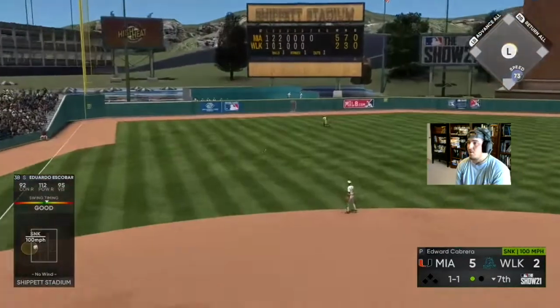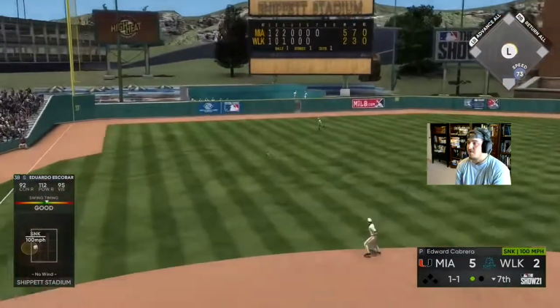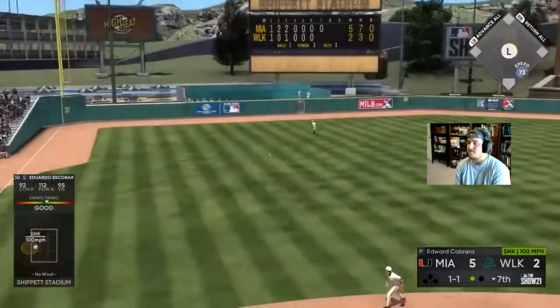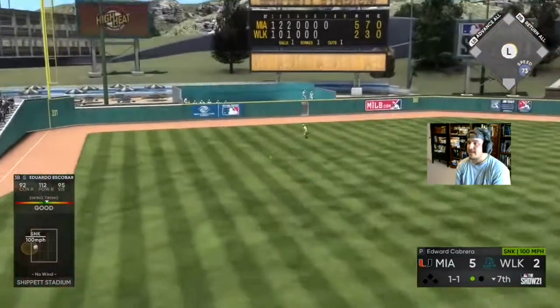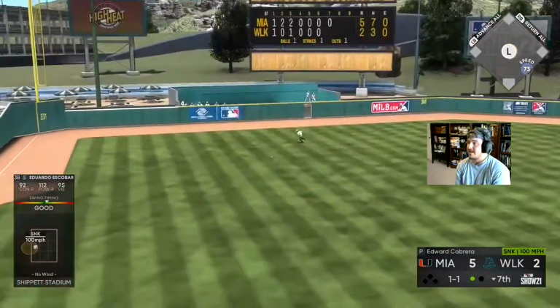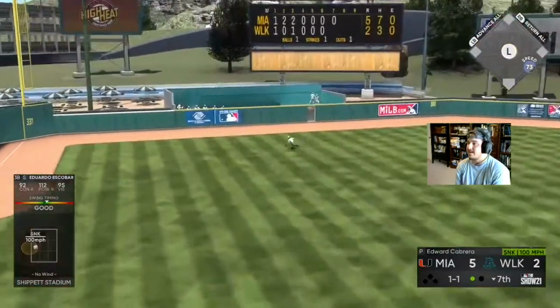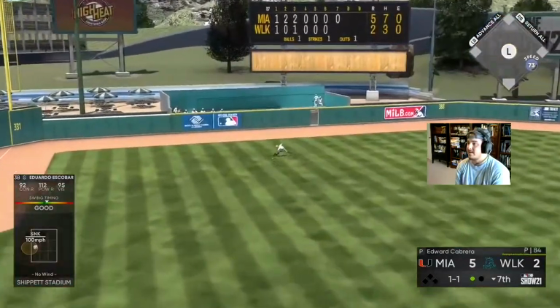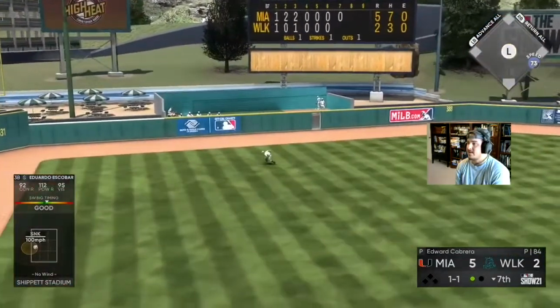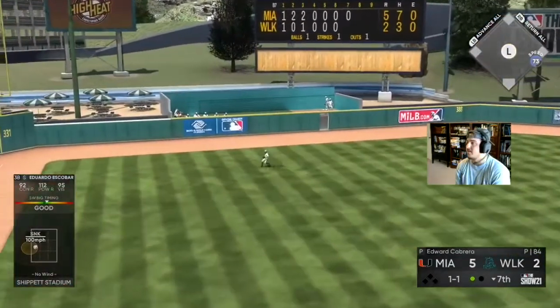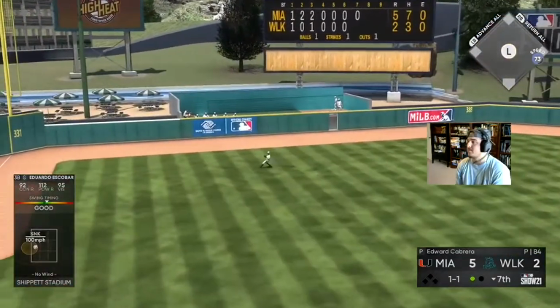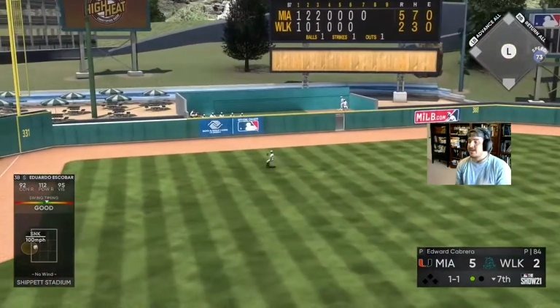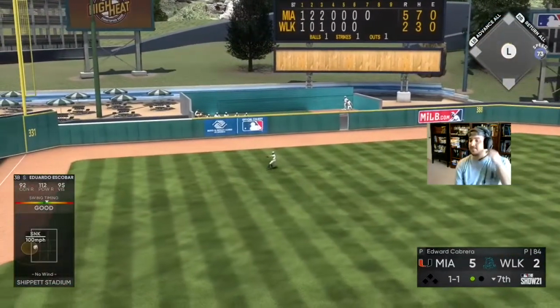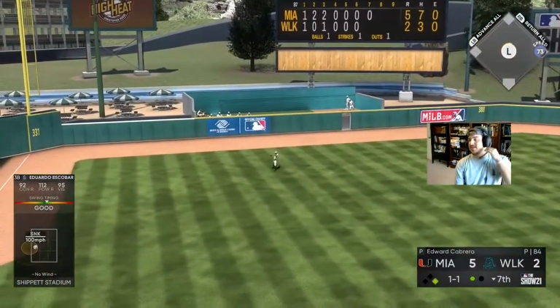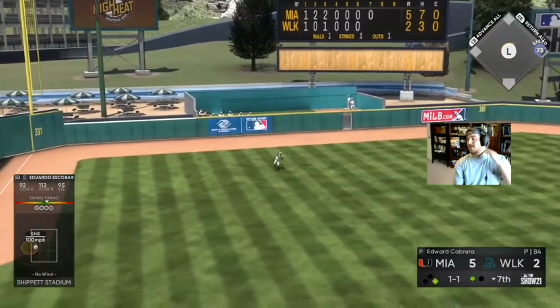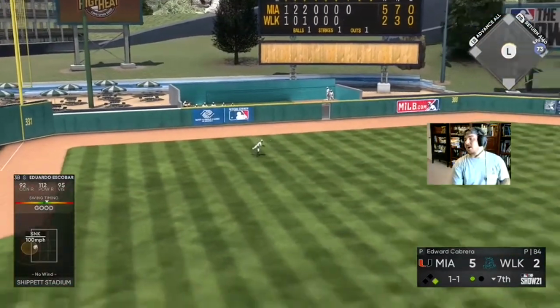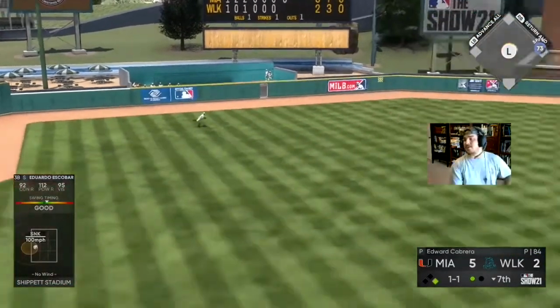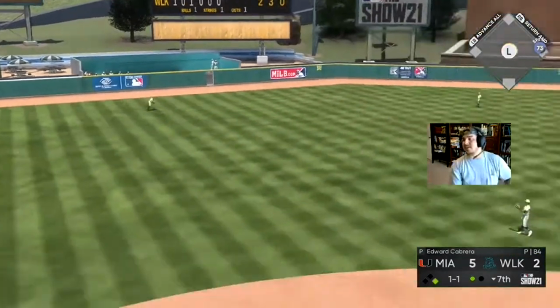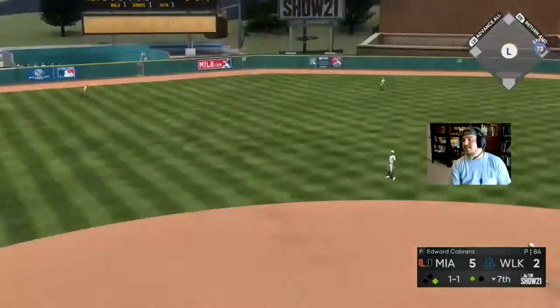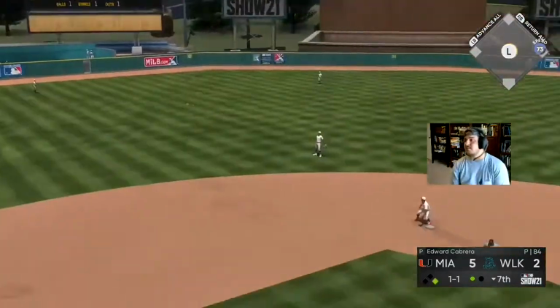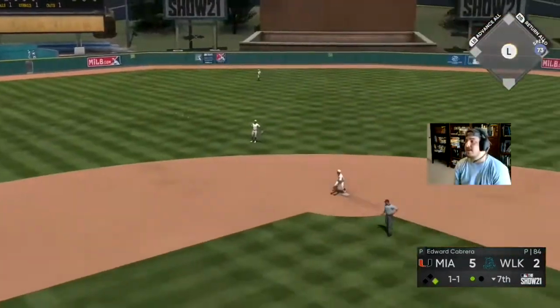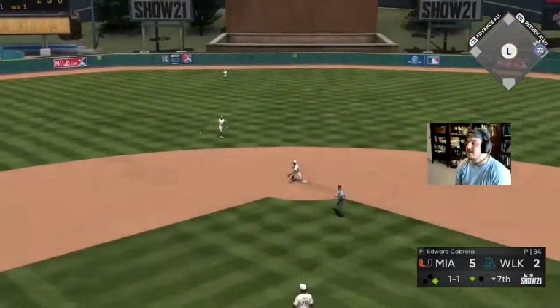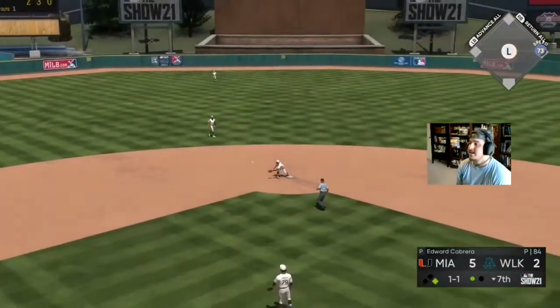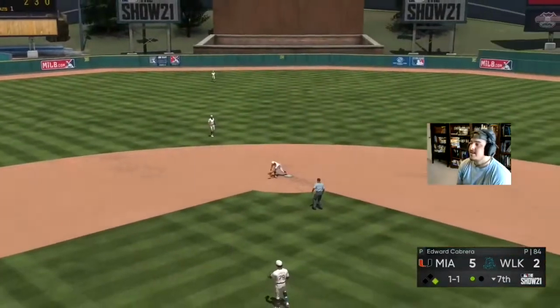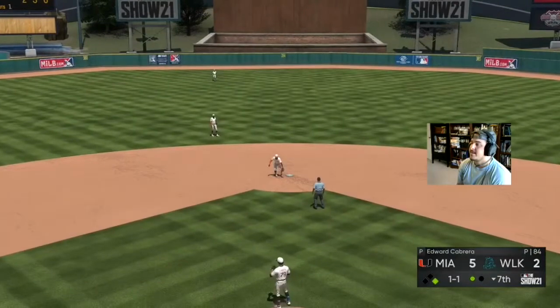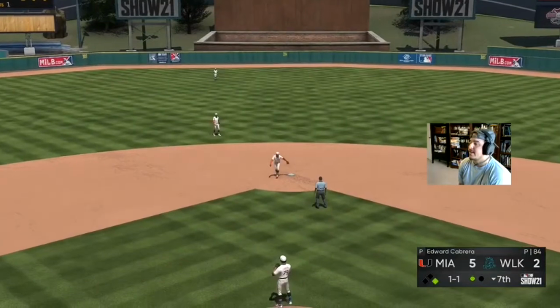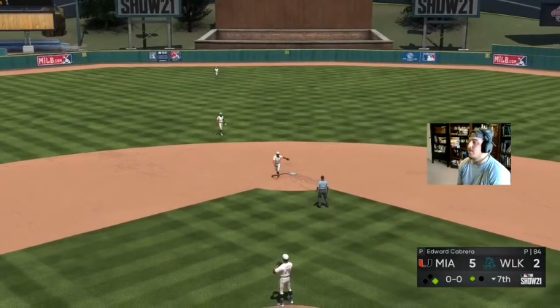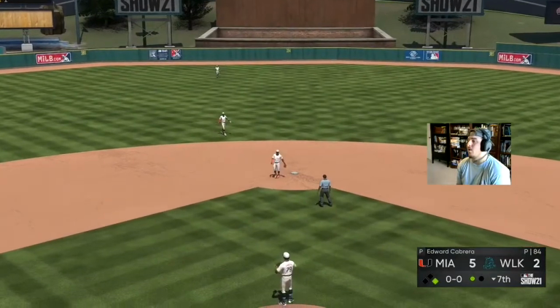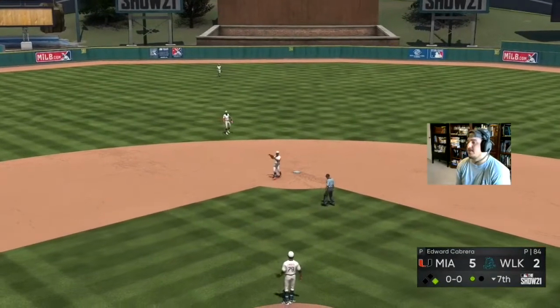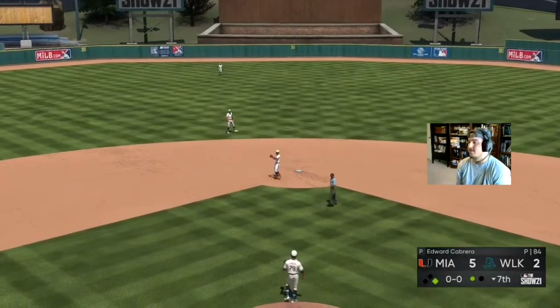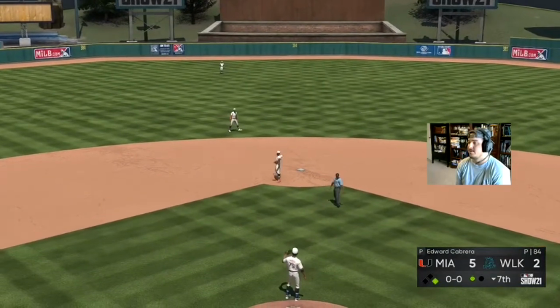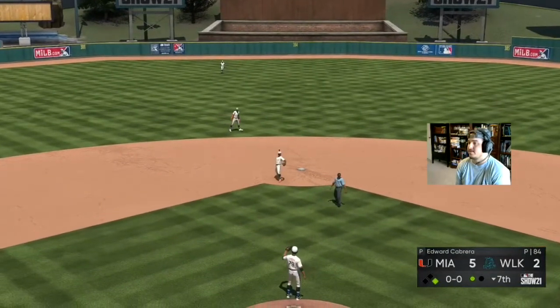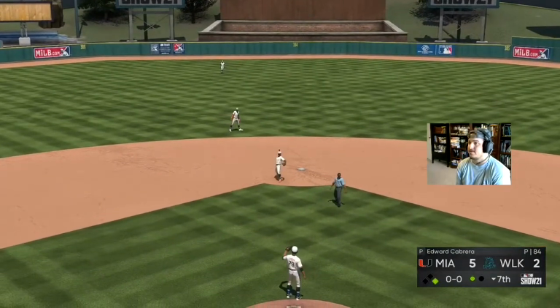Eduardo with a good swing. We need Story to hit a ball hard here.